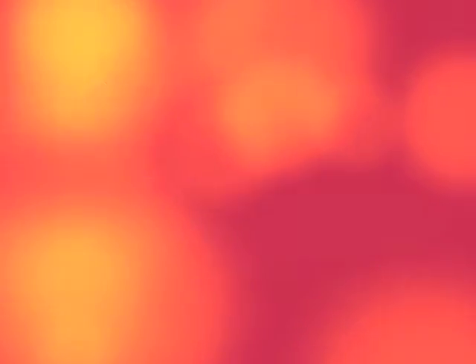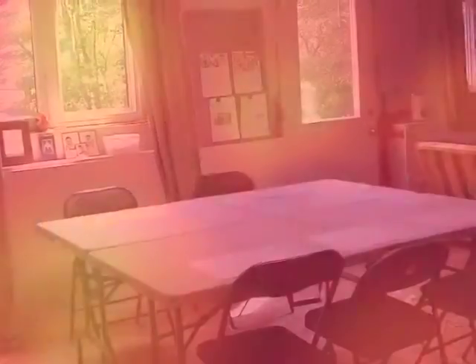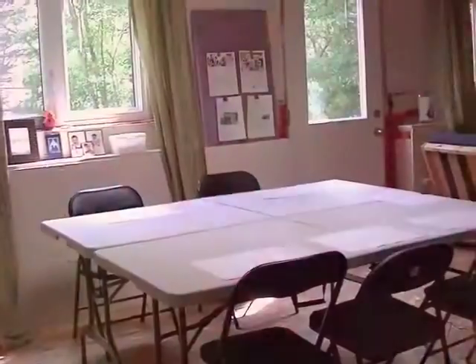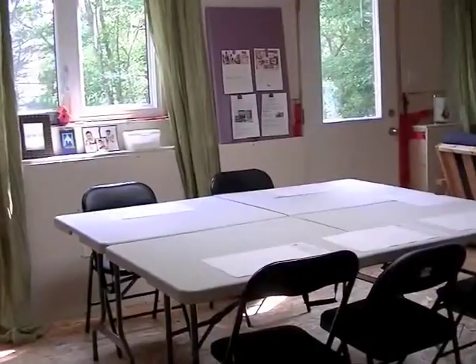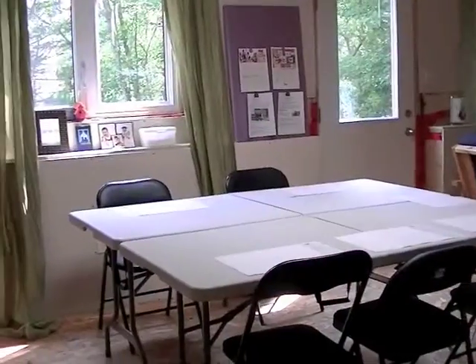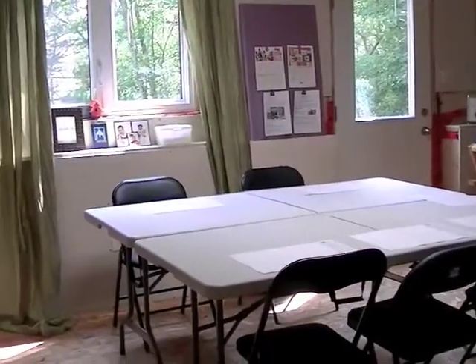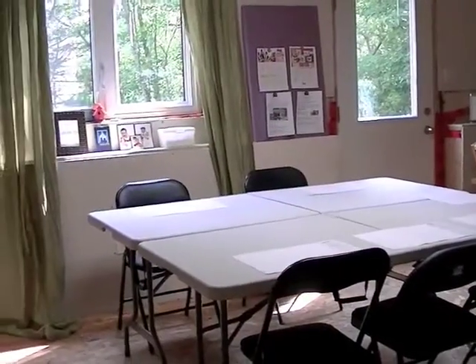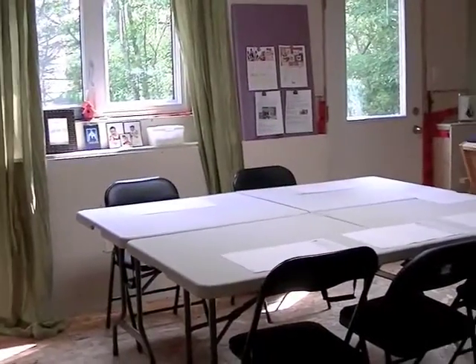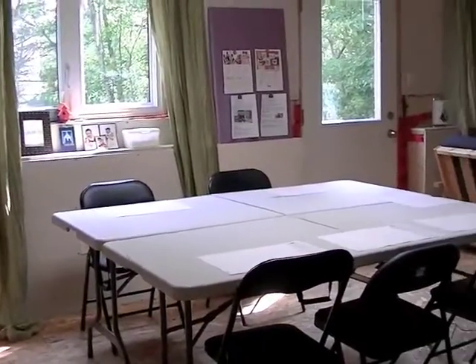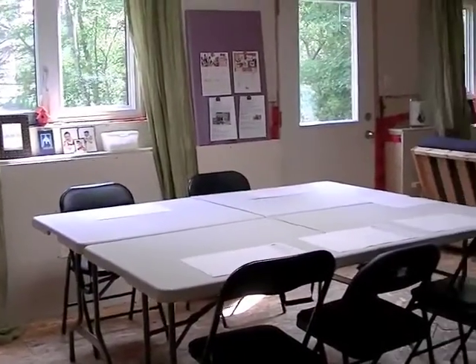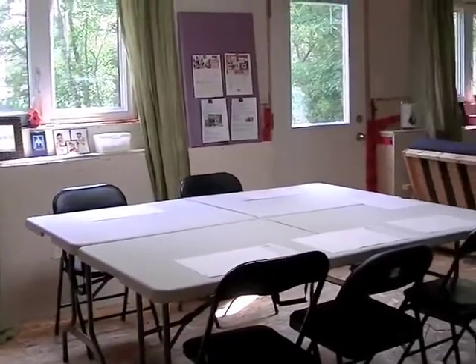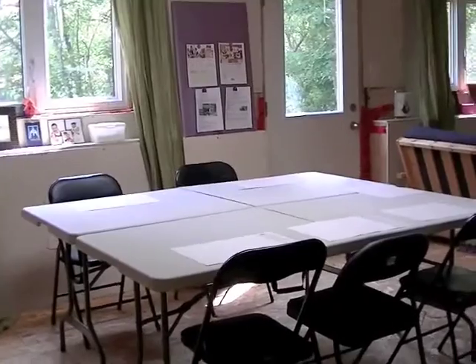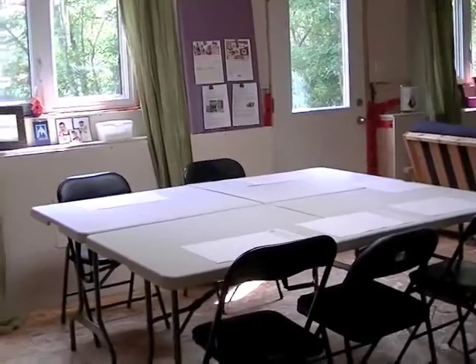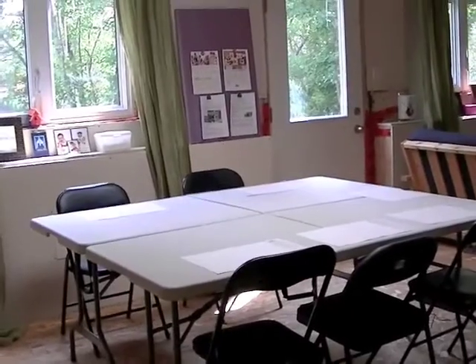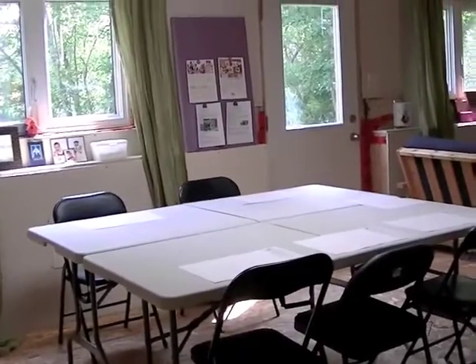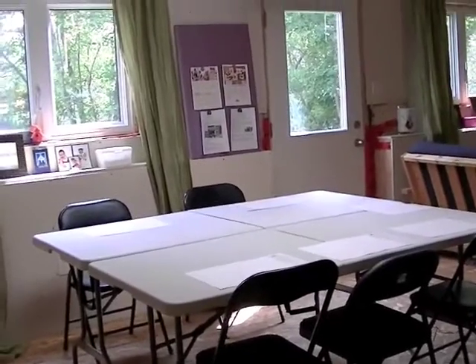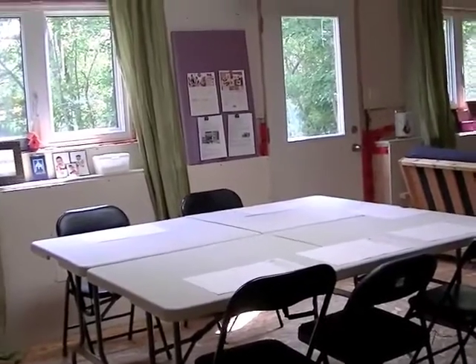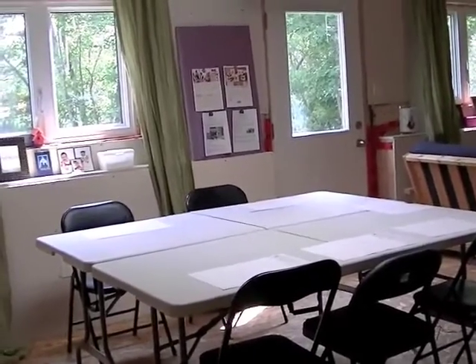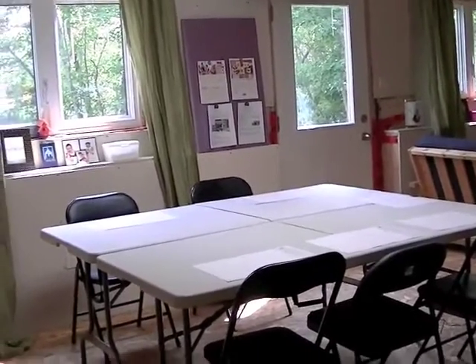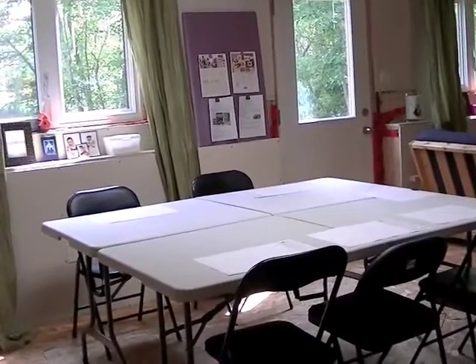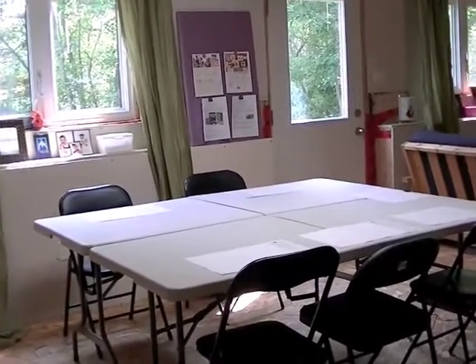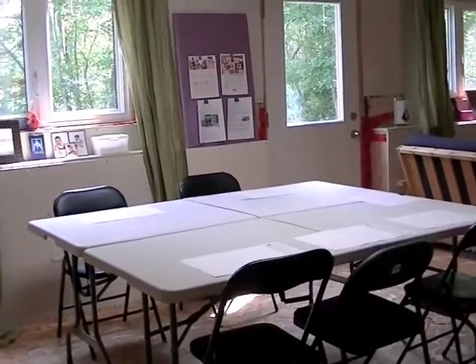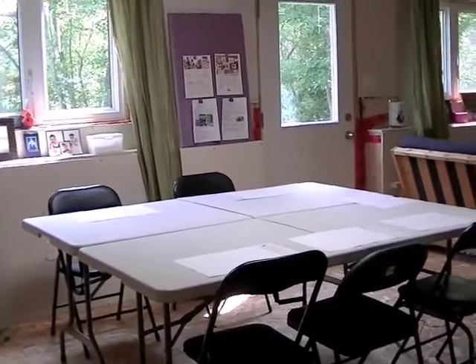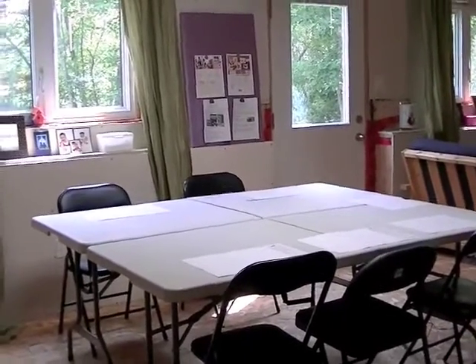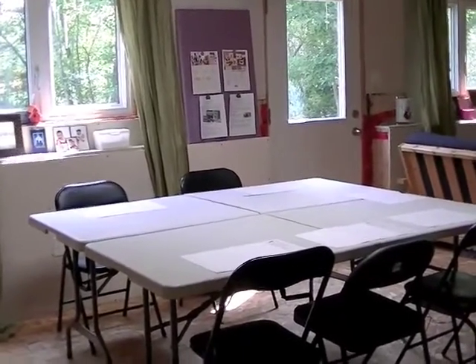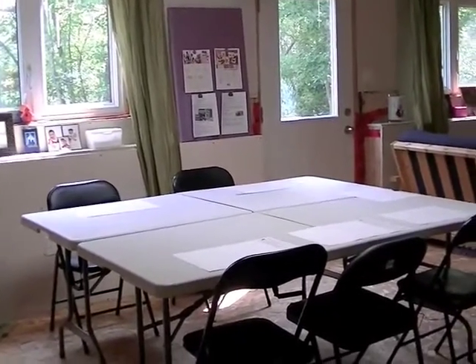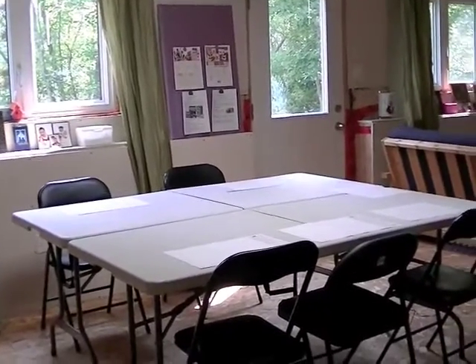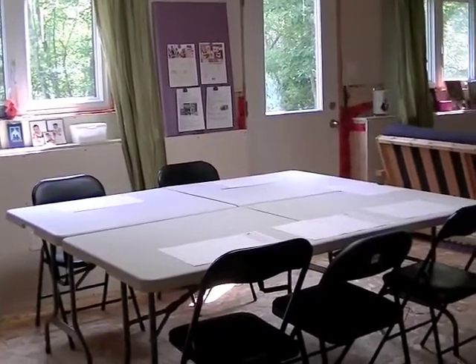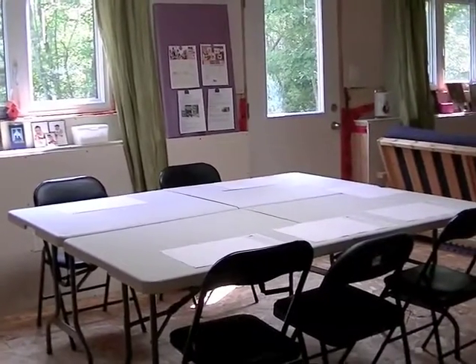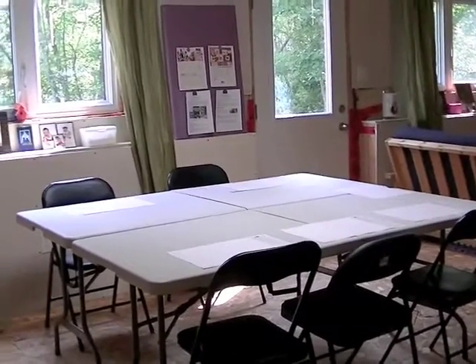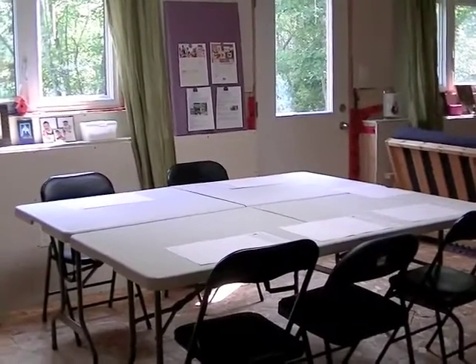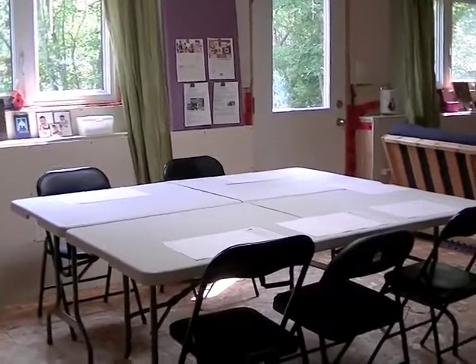Hi everyone! I wanted to share with you guys my scrap room because I've made a number of changes since my last video.